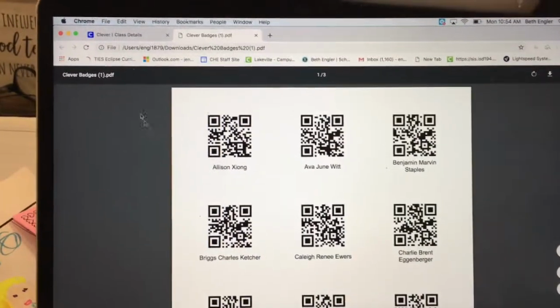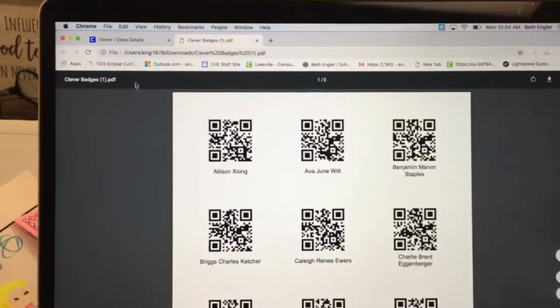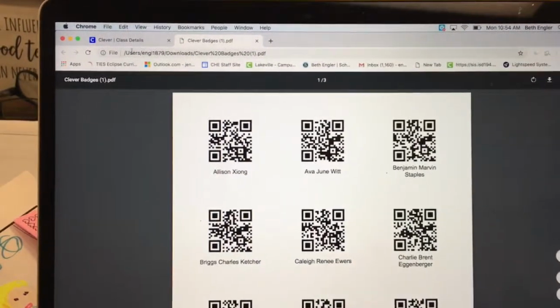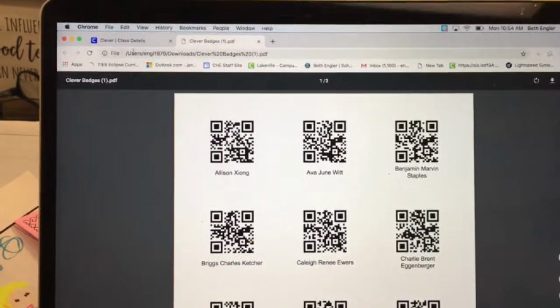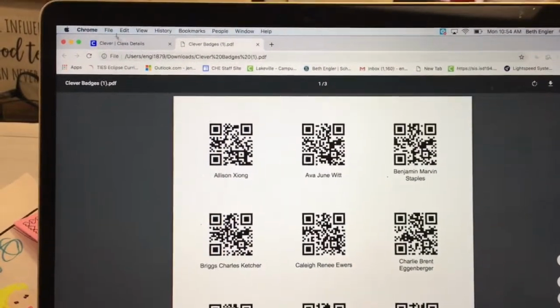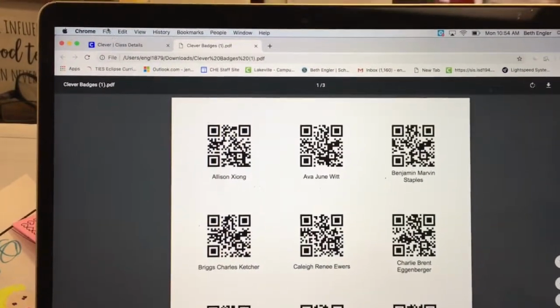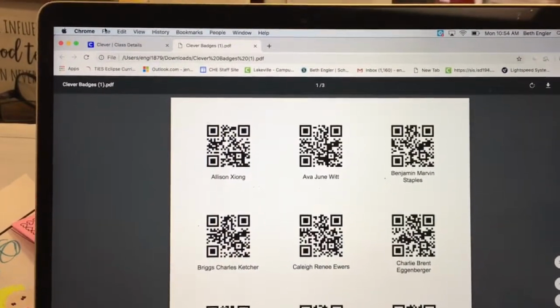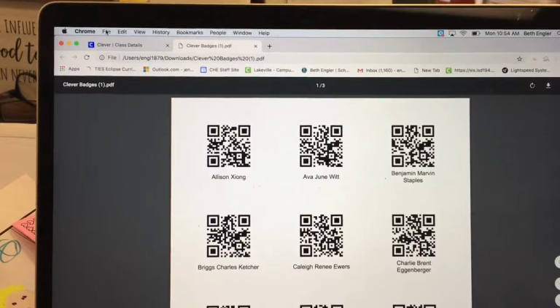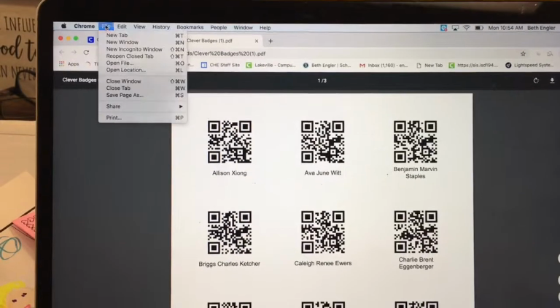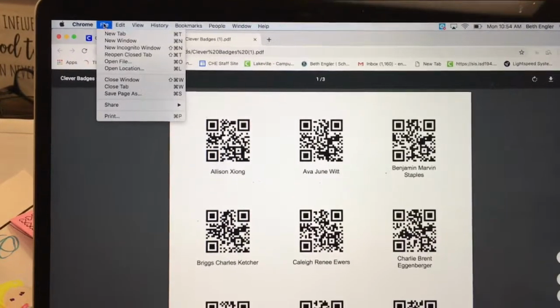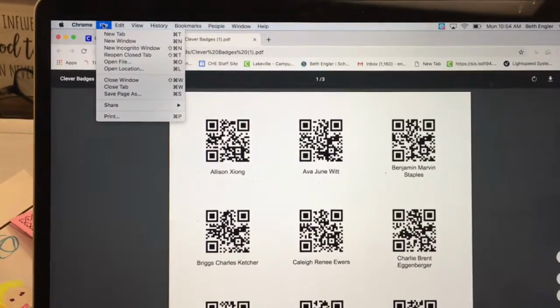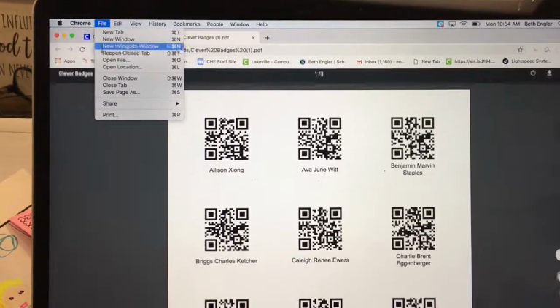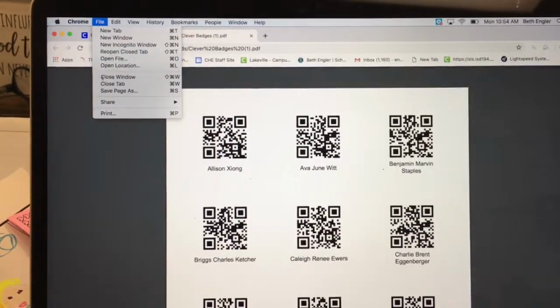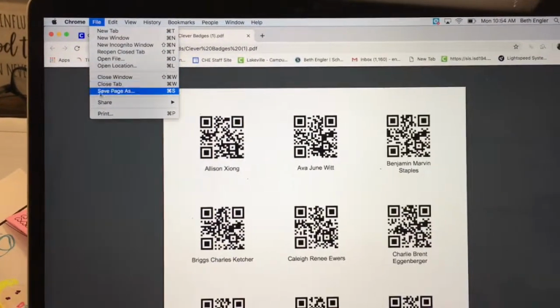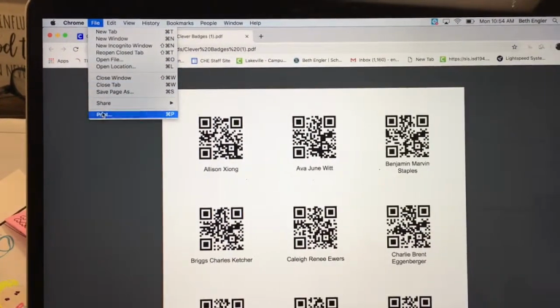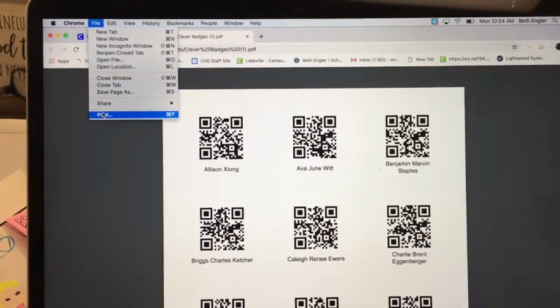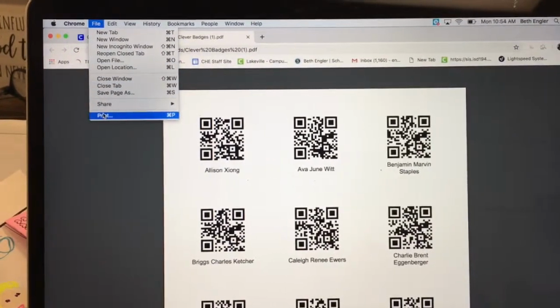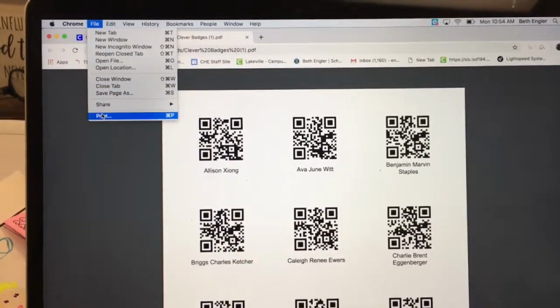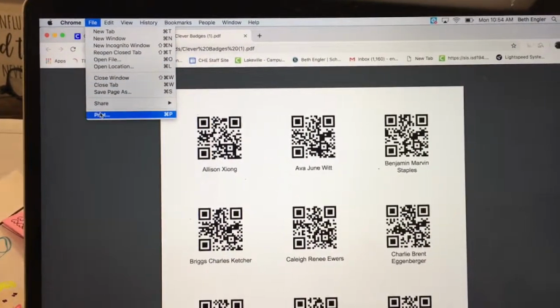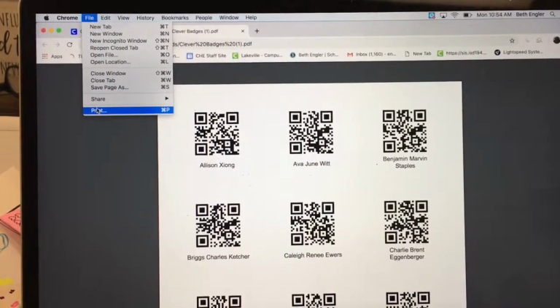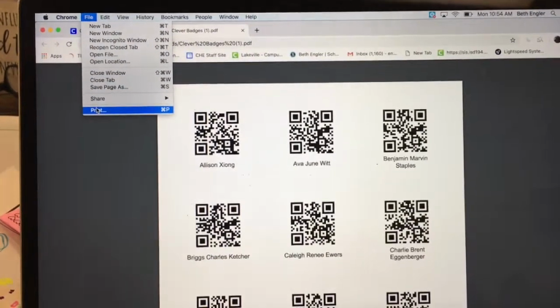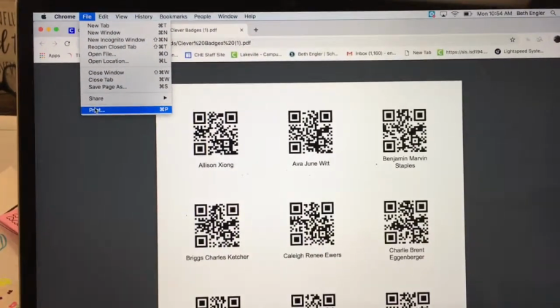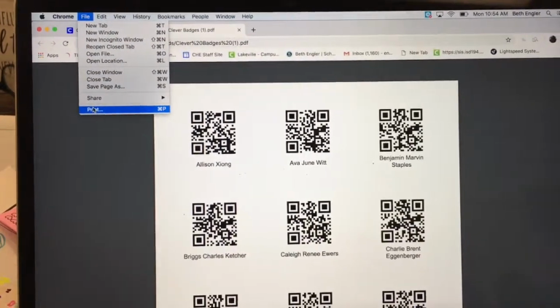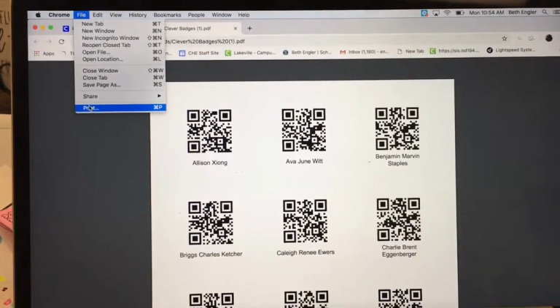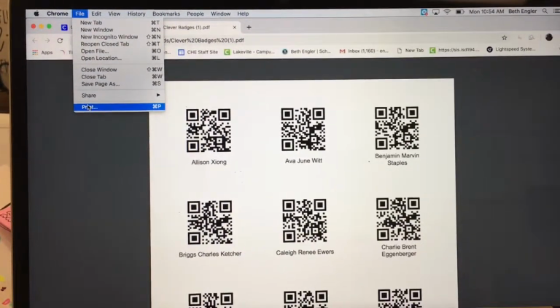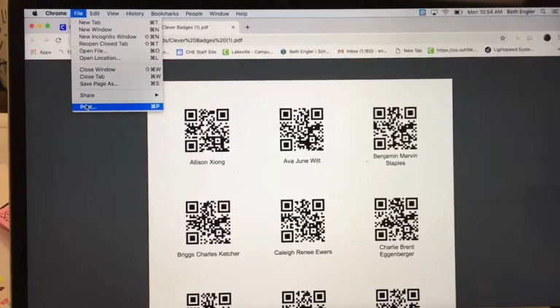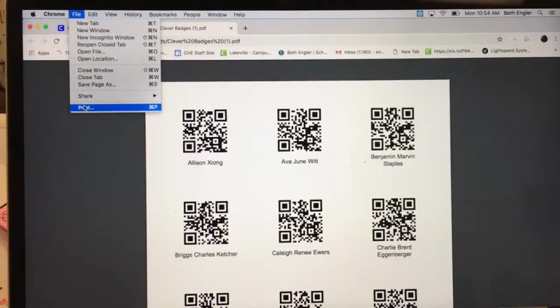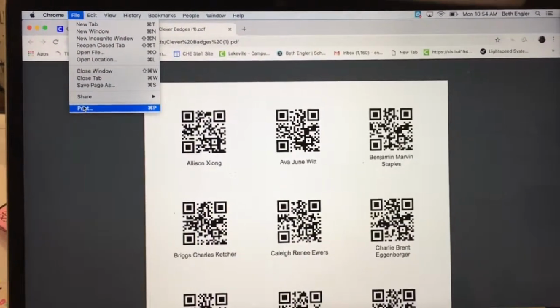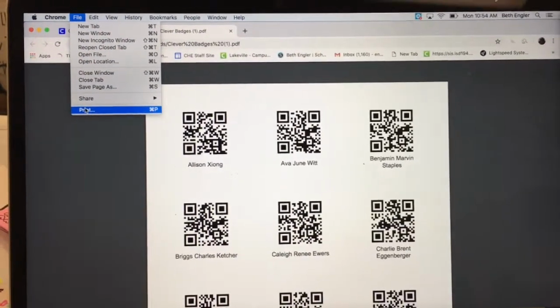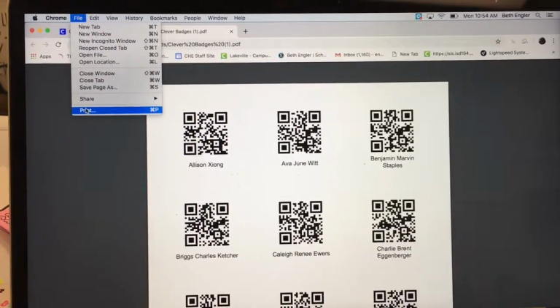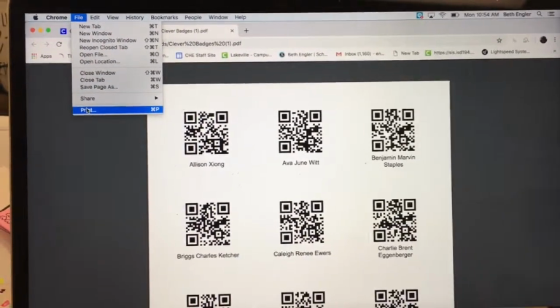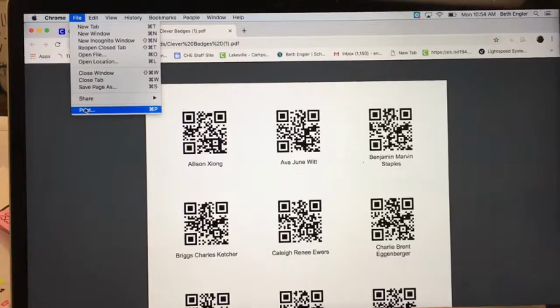And then you can just go File, Print. And that is how you print your Clever badges.